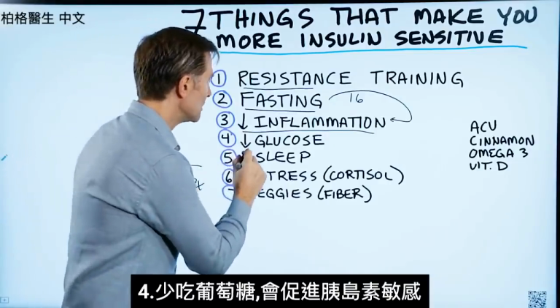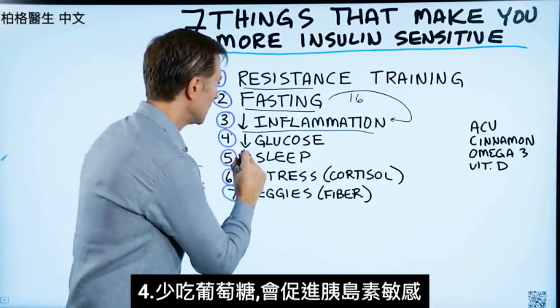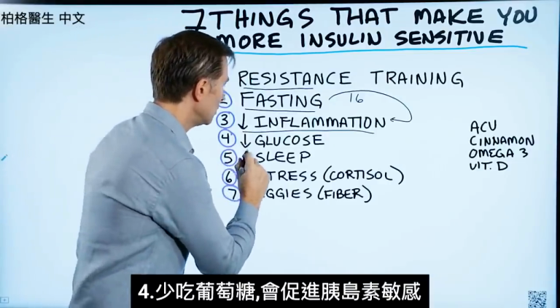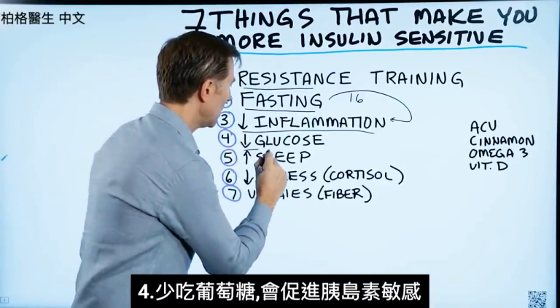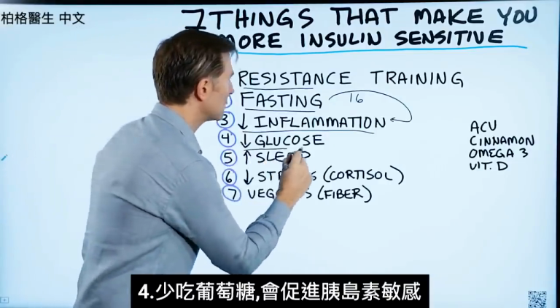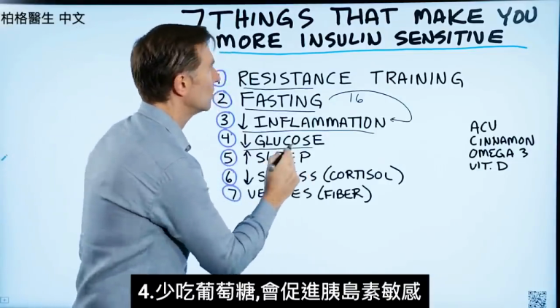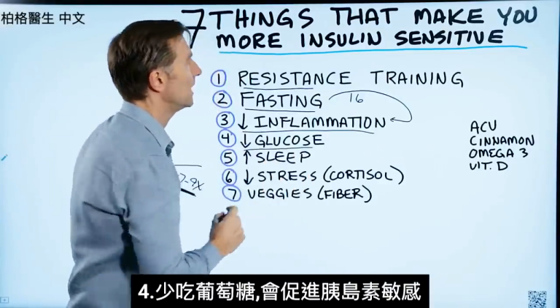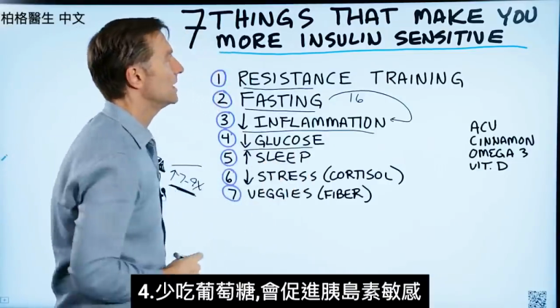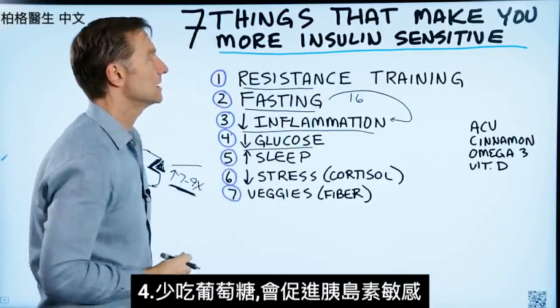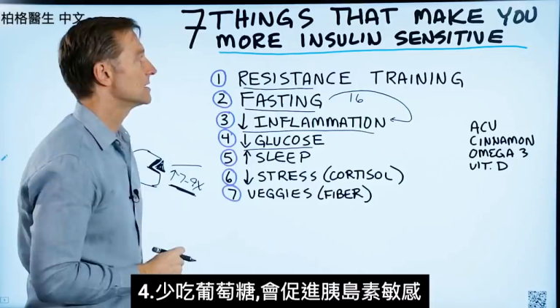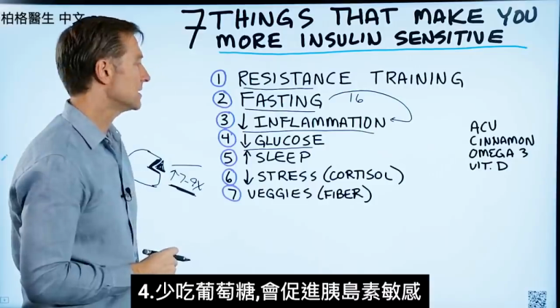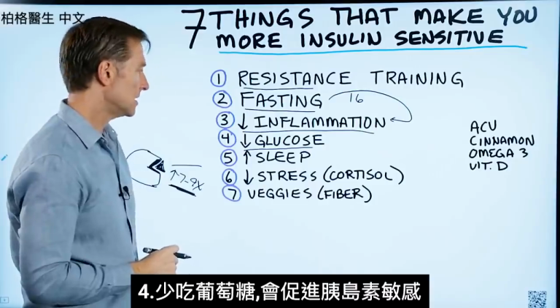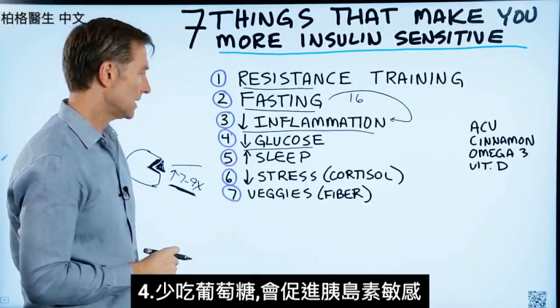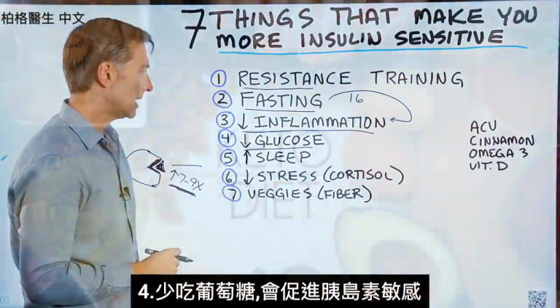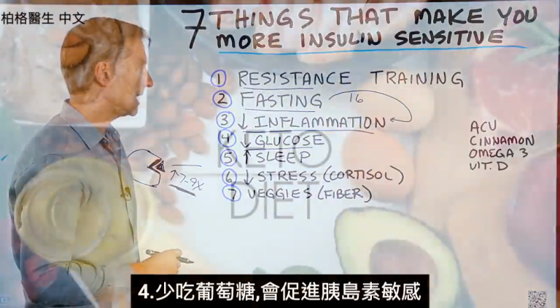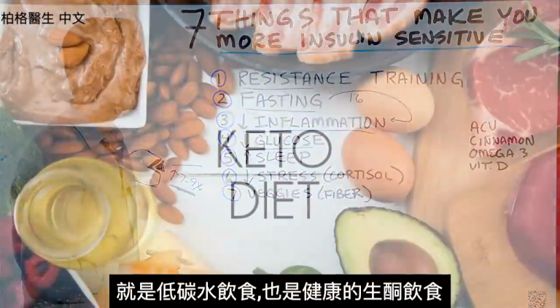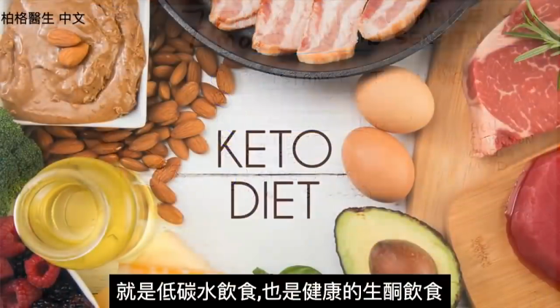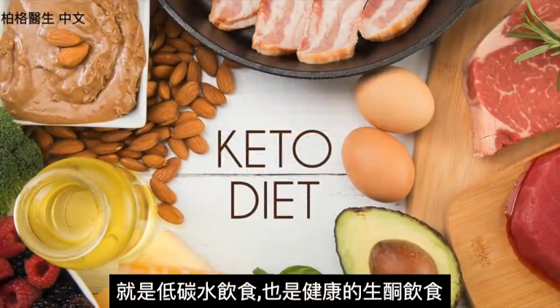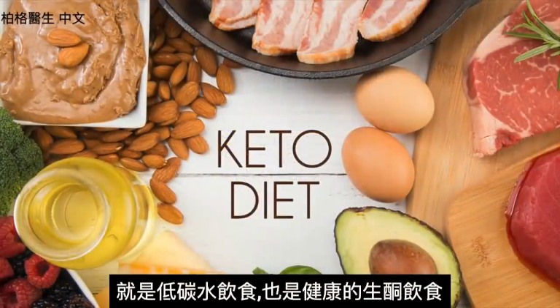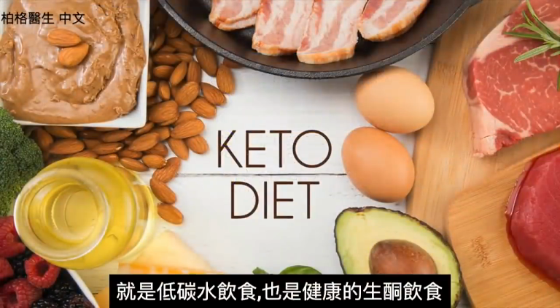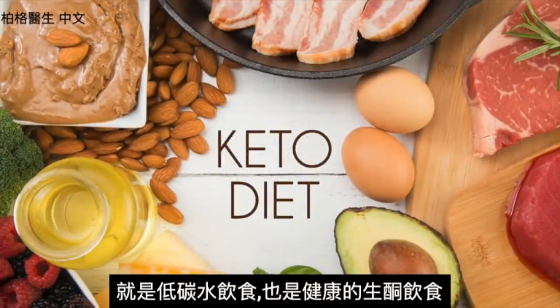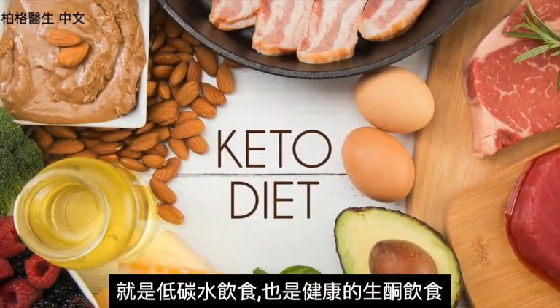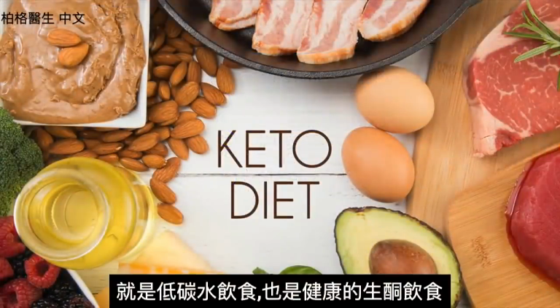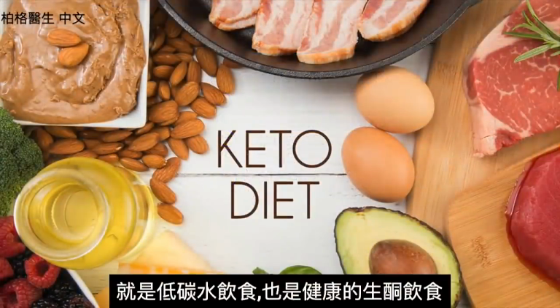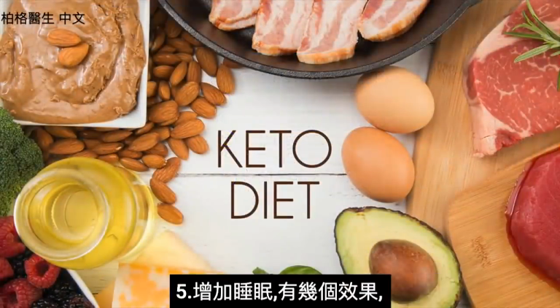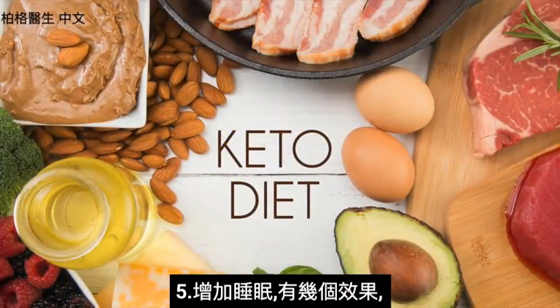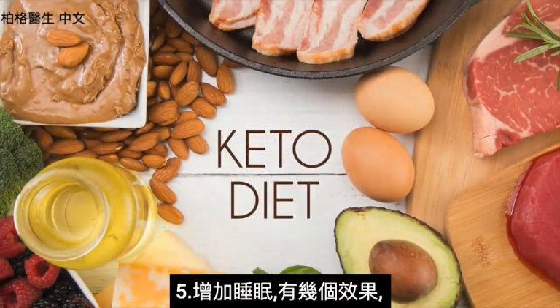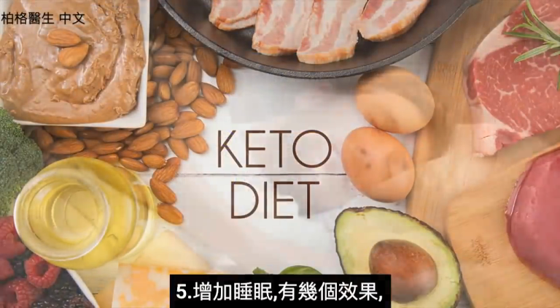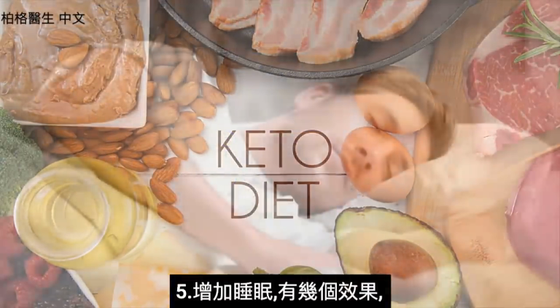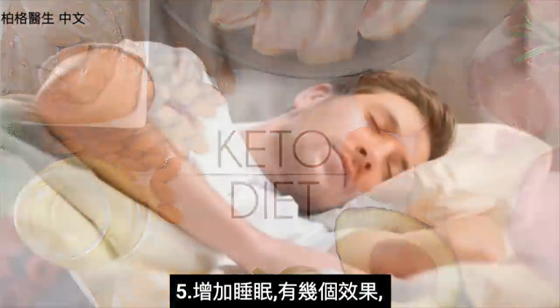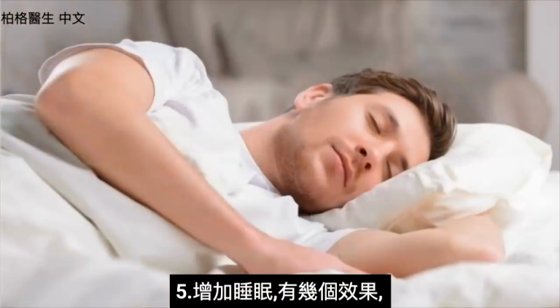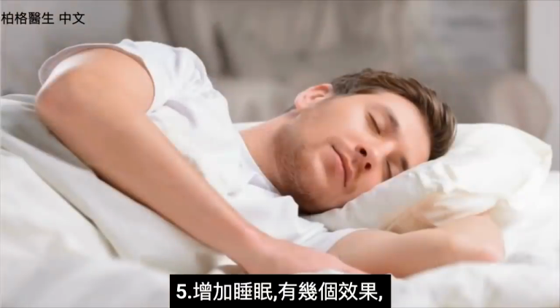Number four: reducing glucose will make insulin sensitive again — that's the low-carb diet, that's healthy keto. Number five: increasing sleep. Increasing sleep will do several things.